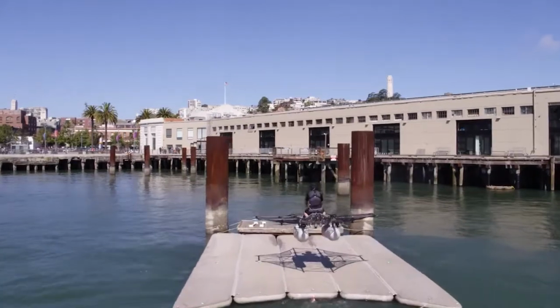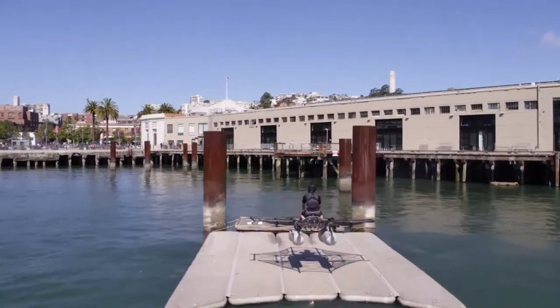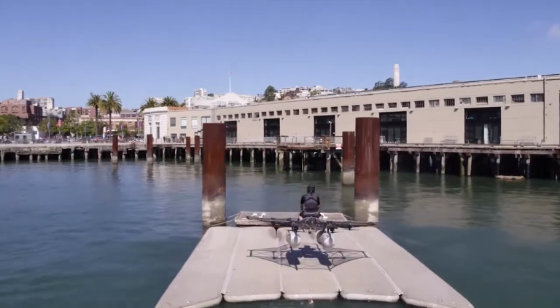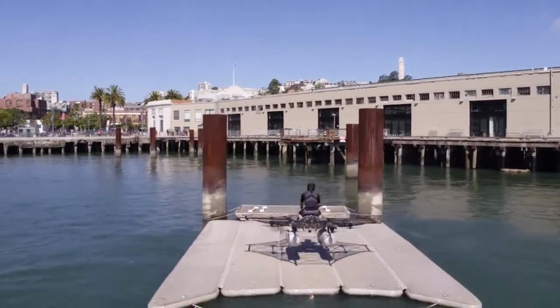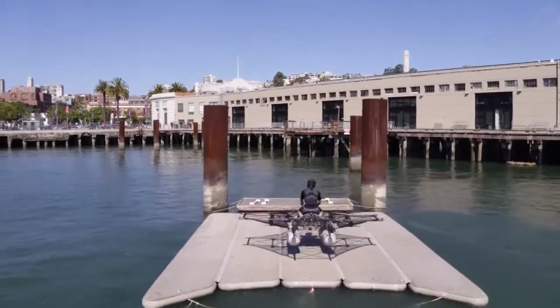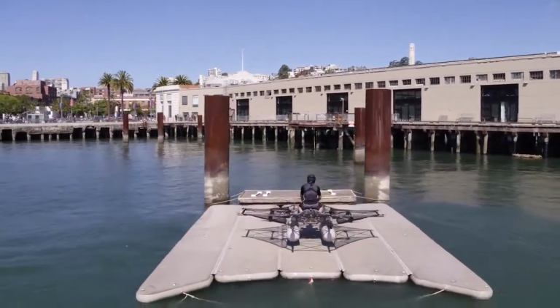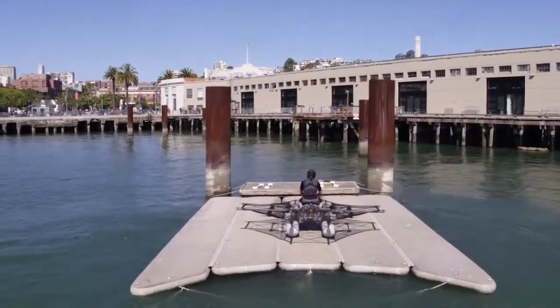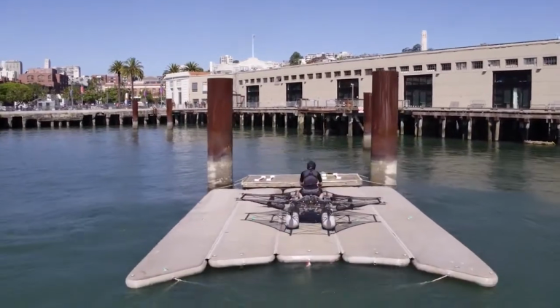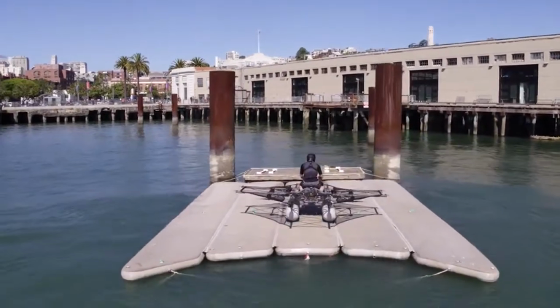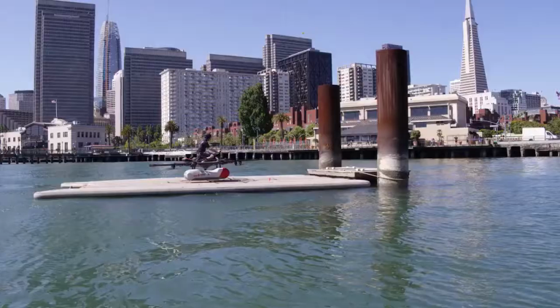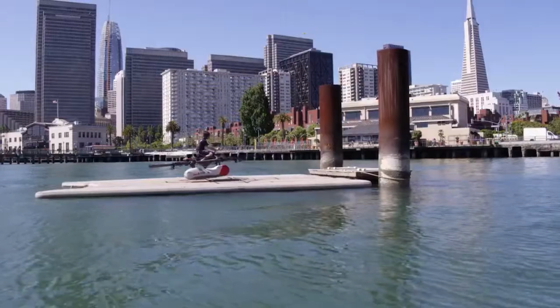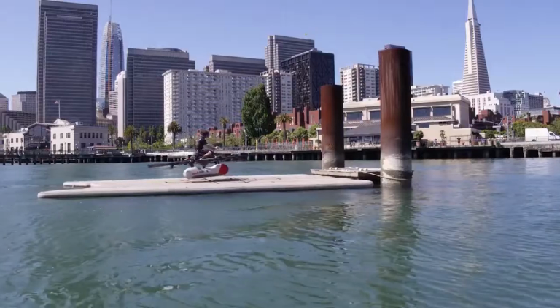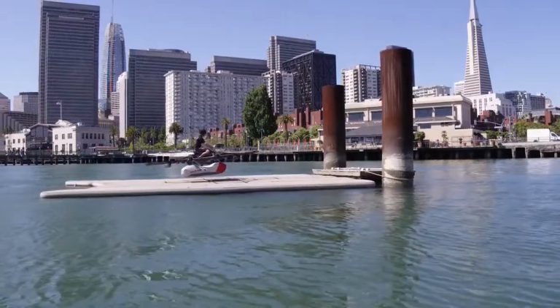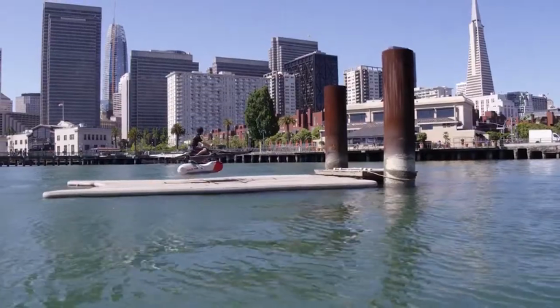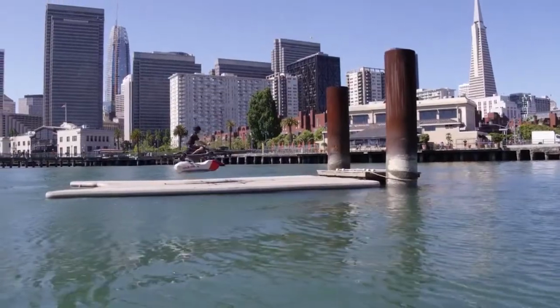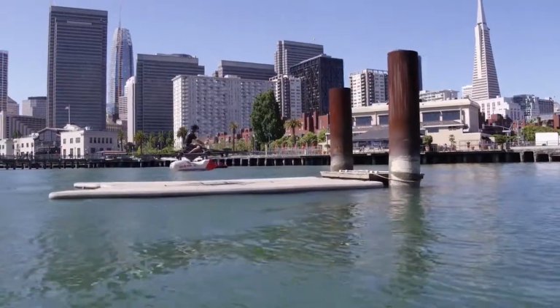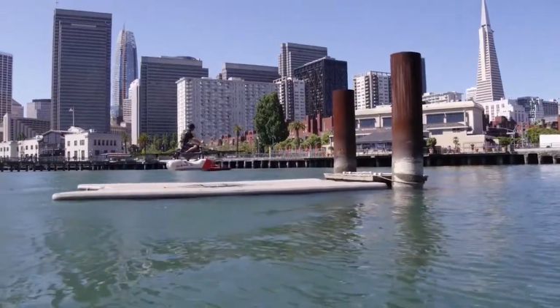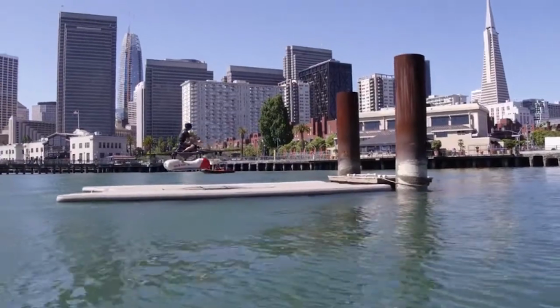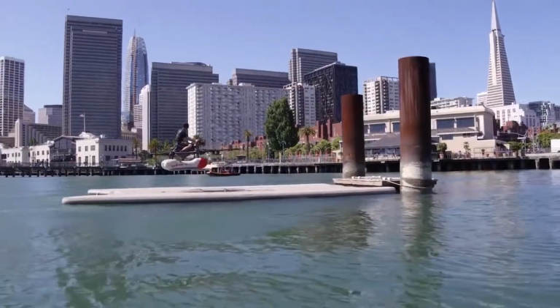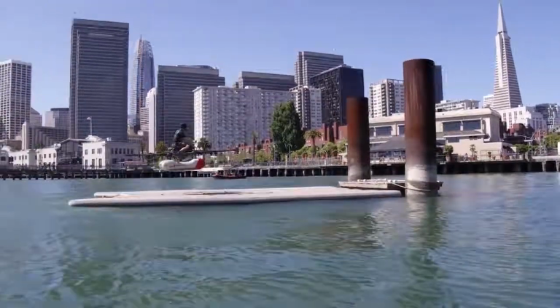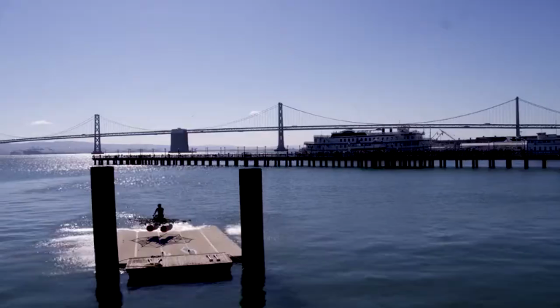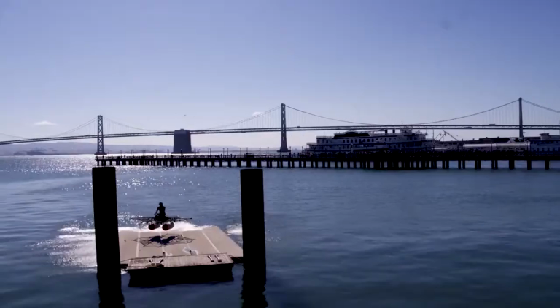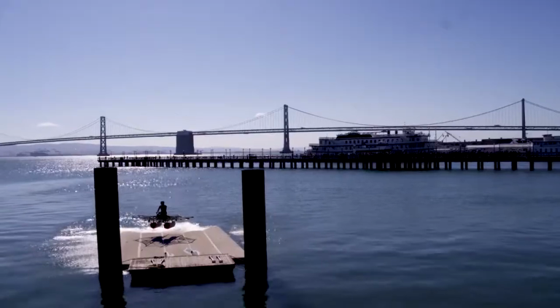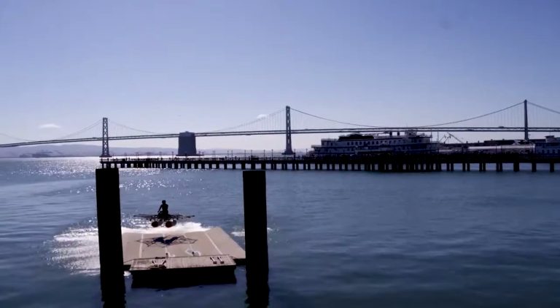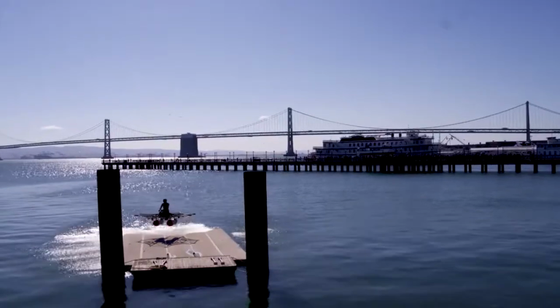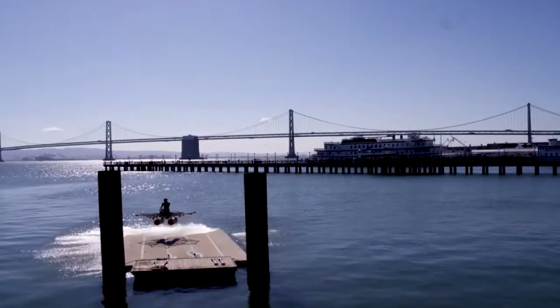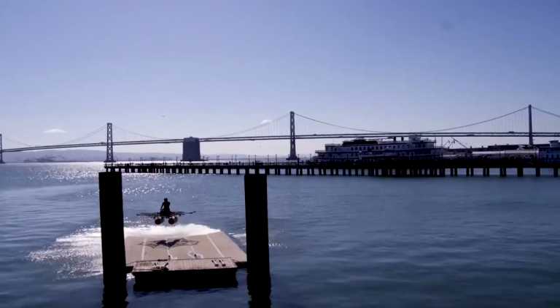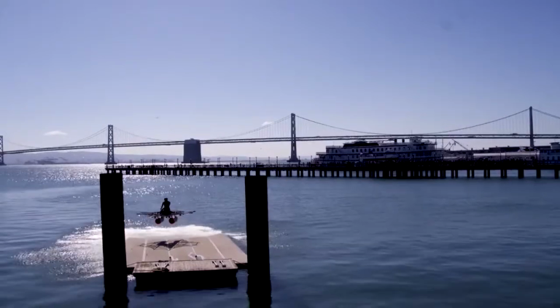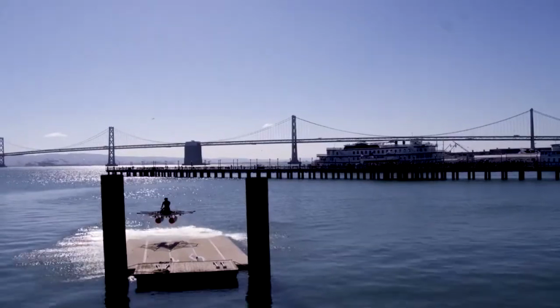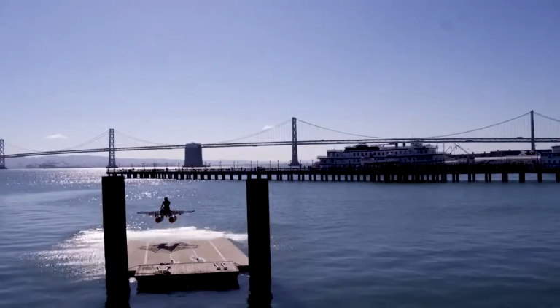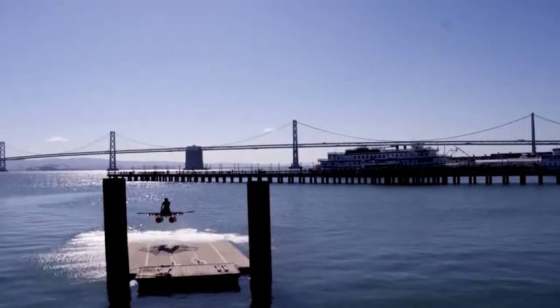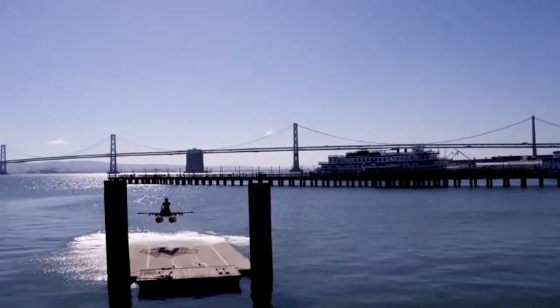Vertical takeoff, vertical landing is really awesome. It just opens up where you can fly from.